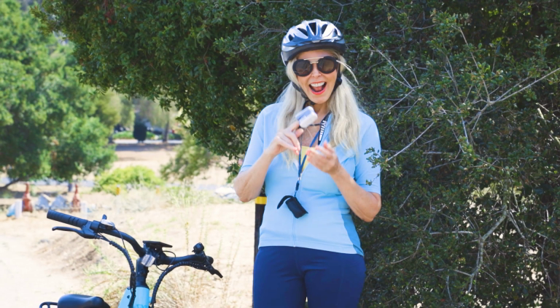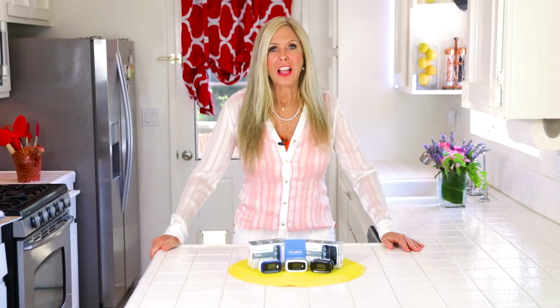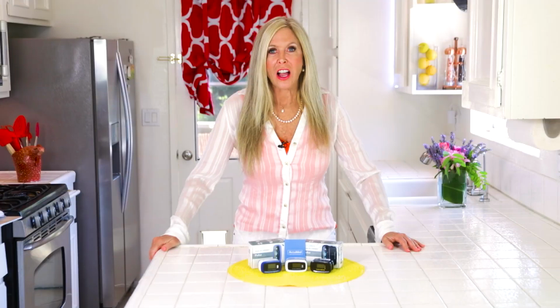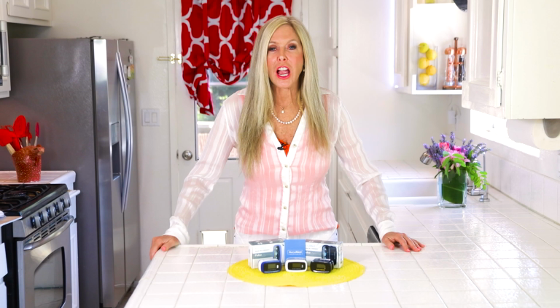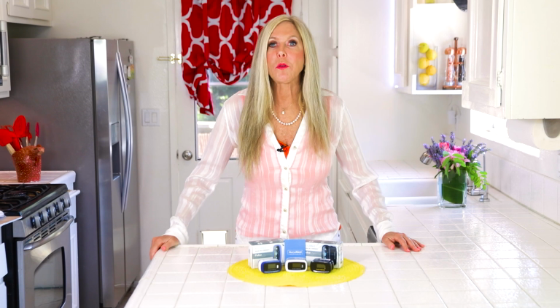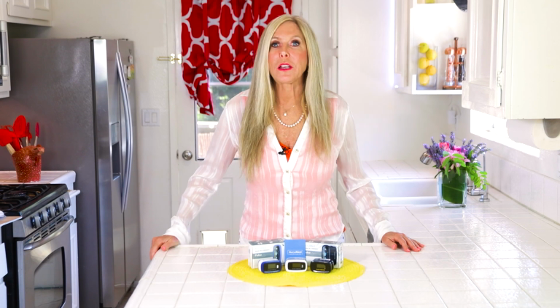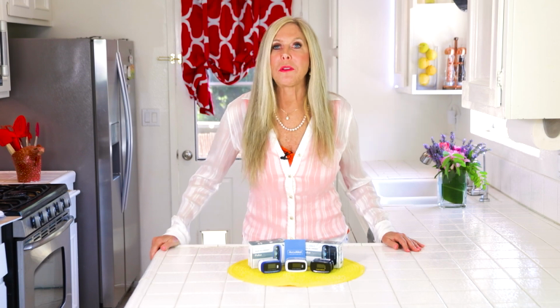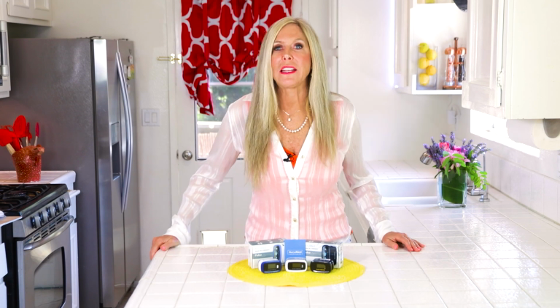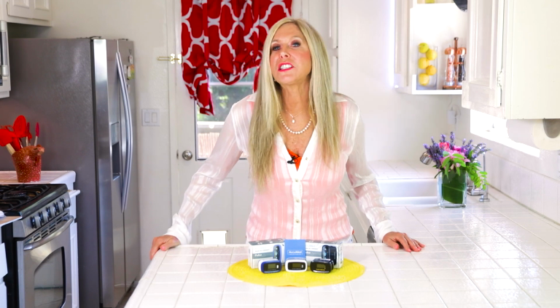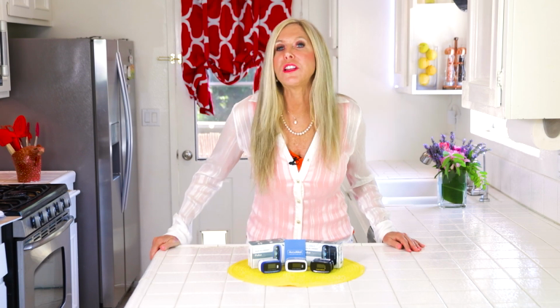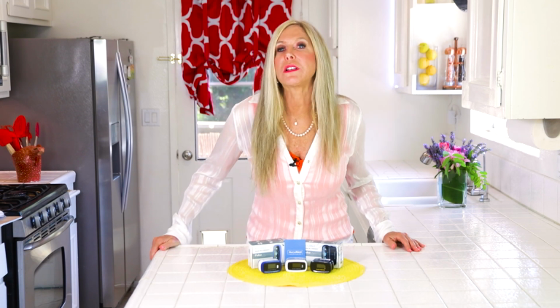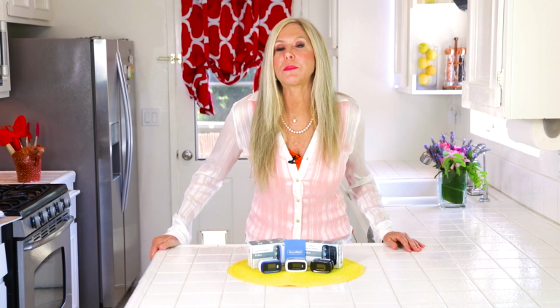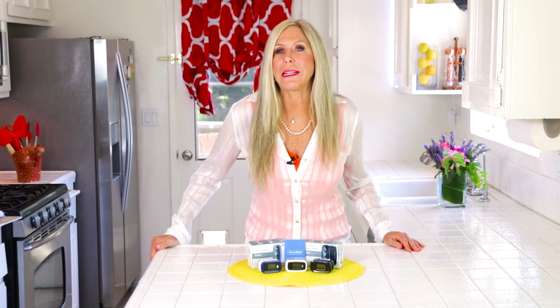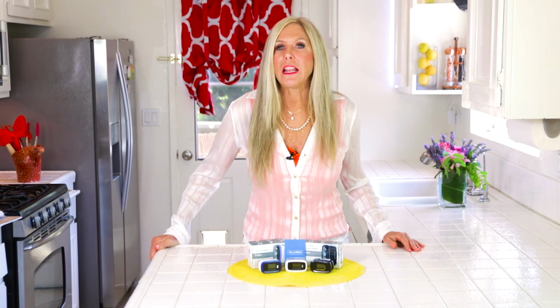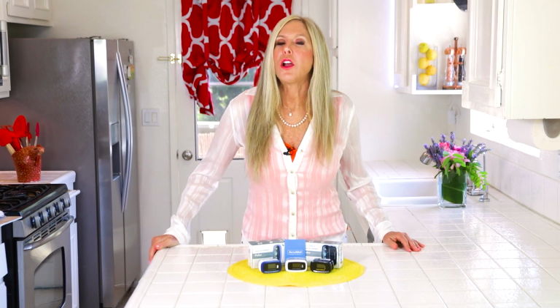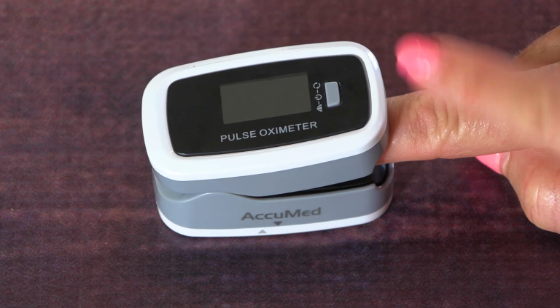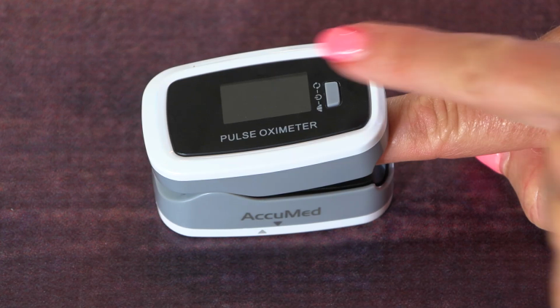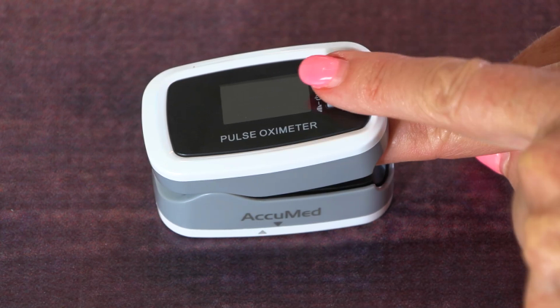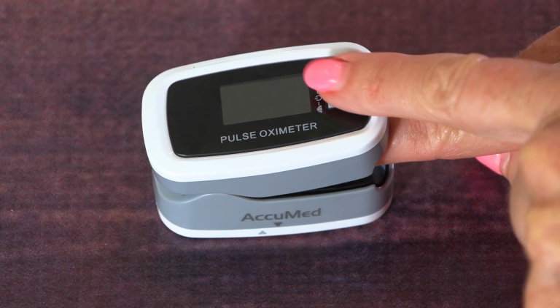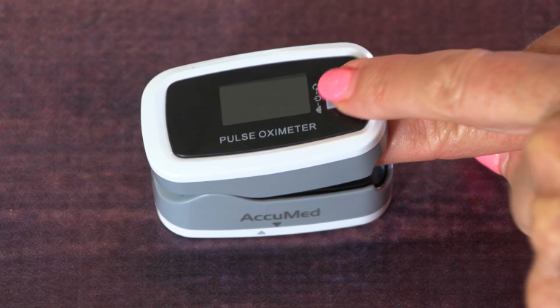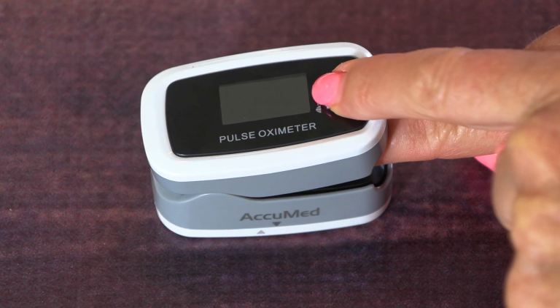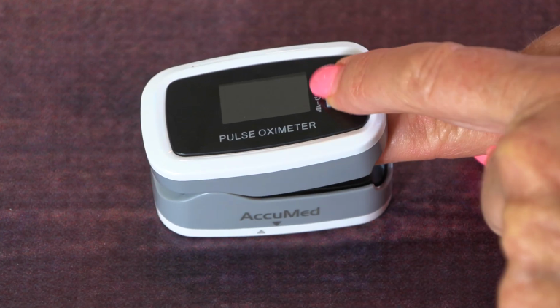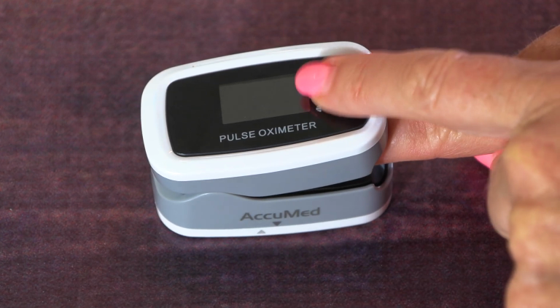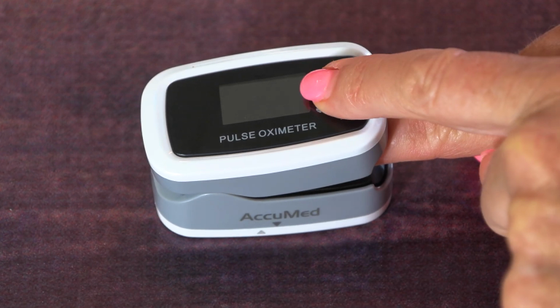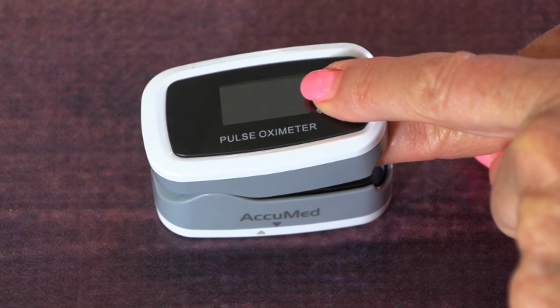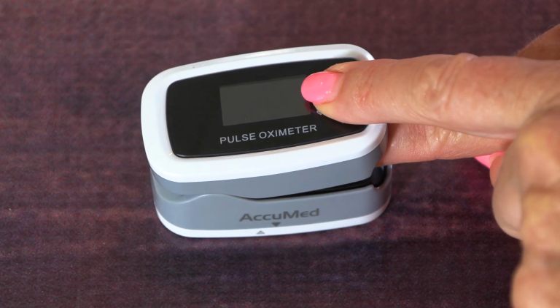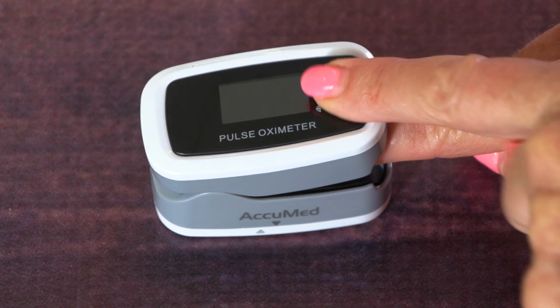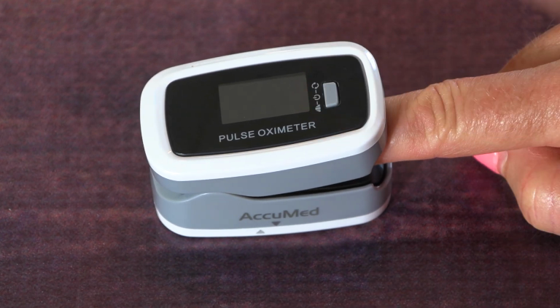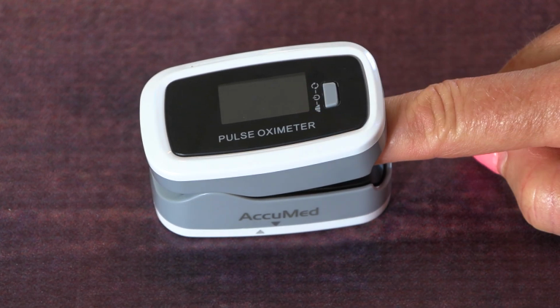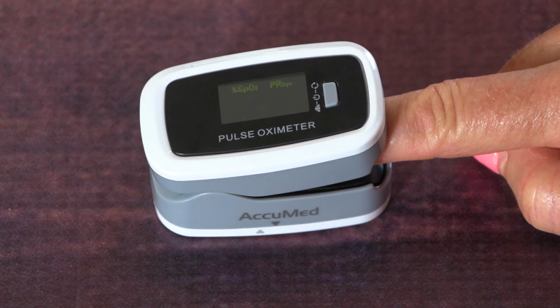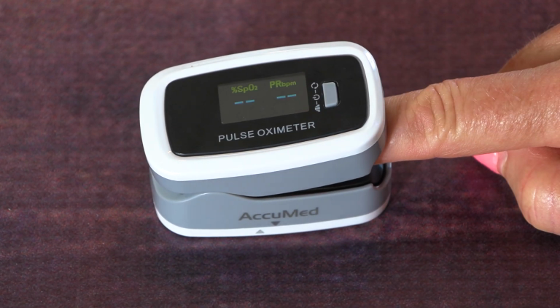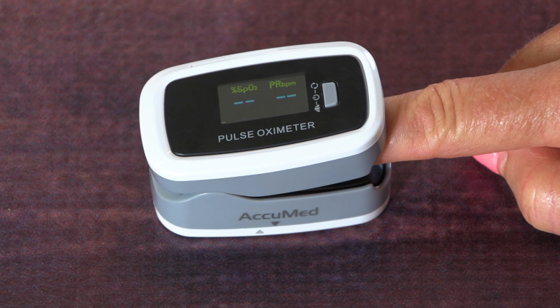Hi, I'm Rebecca Brand, and this video will explain why every family should have a pulse oximeter in their home.